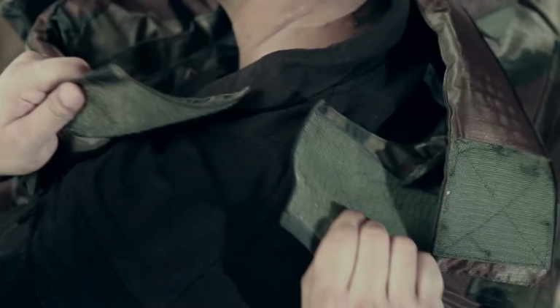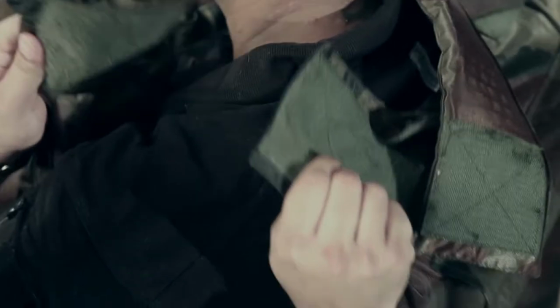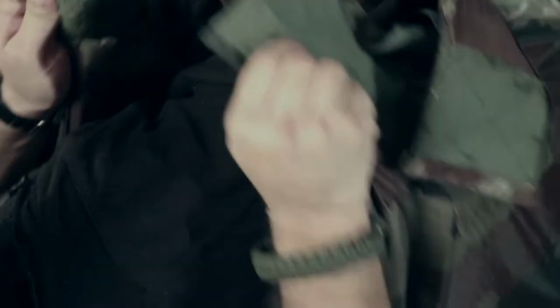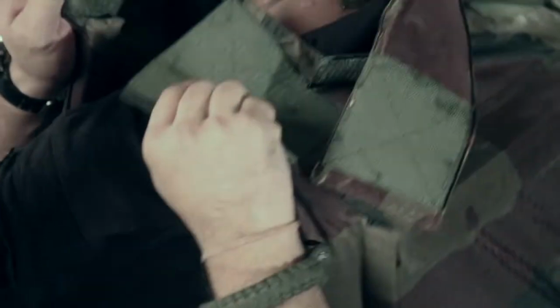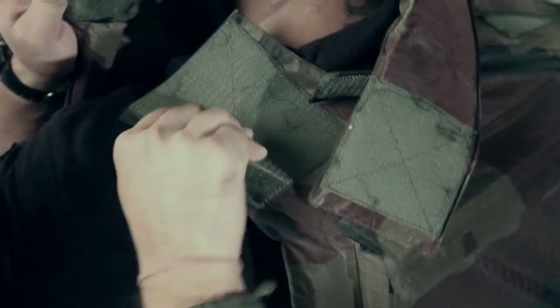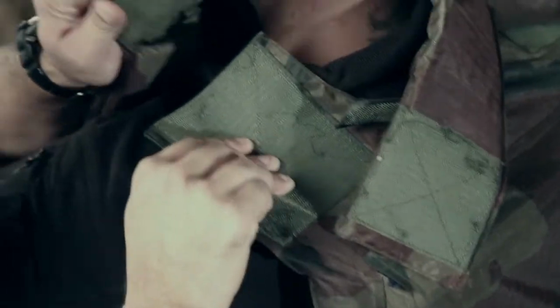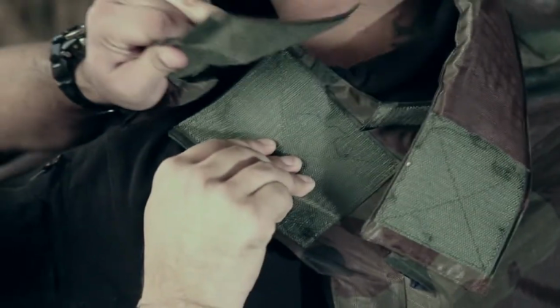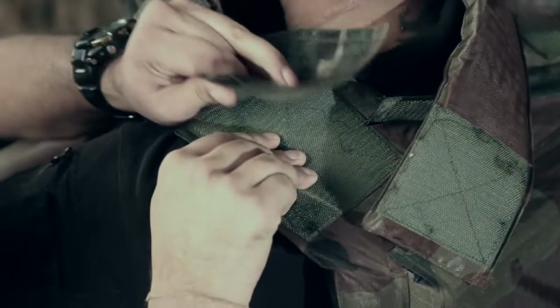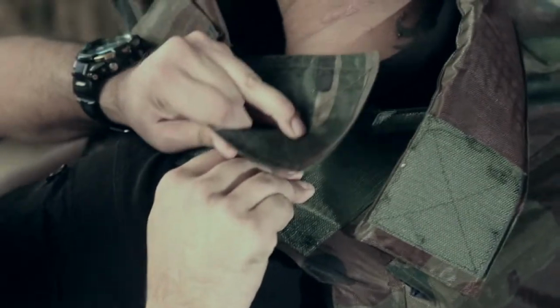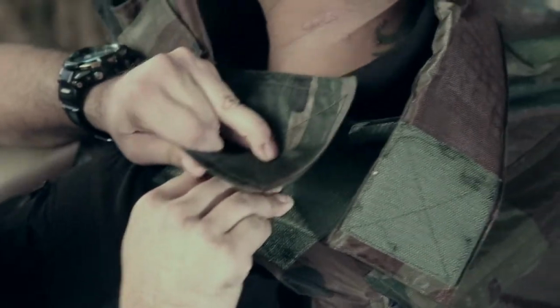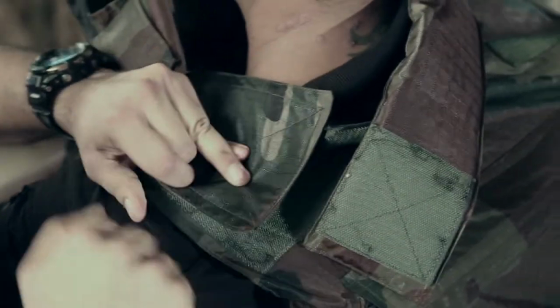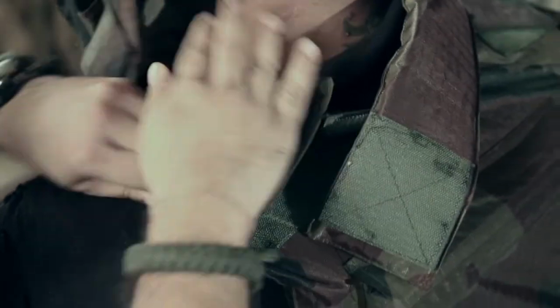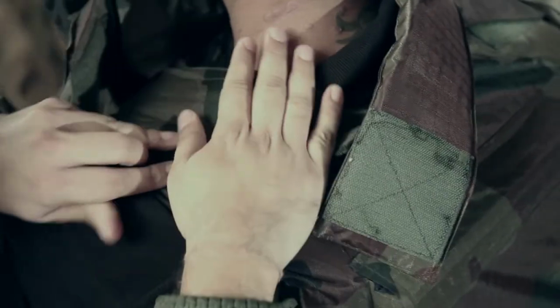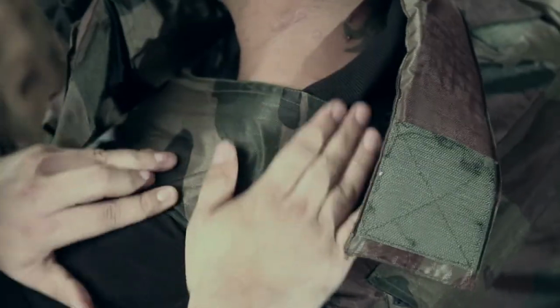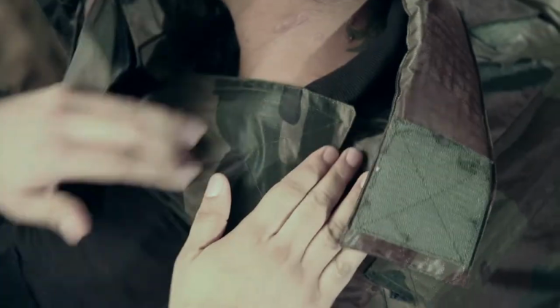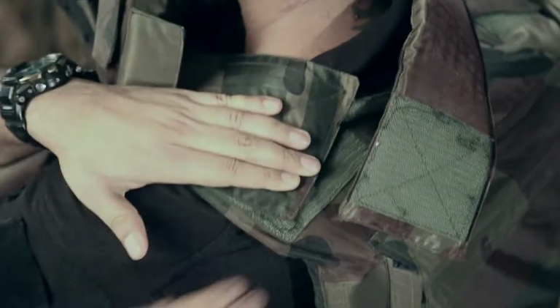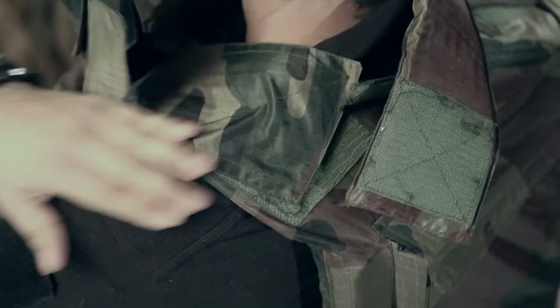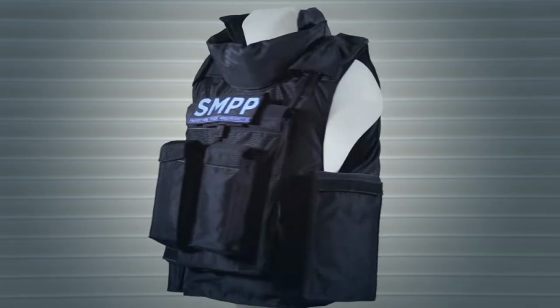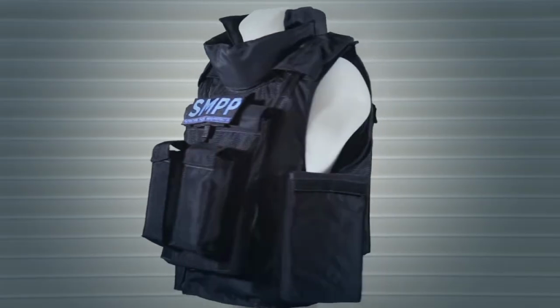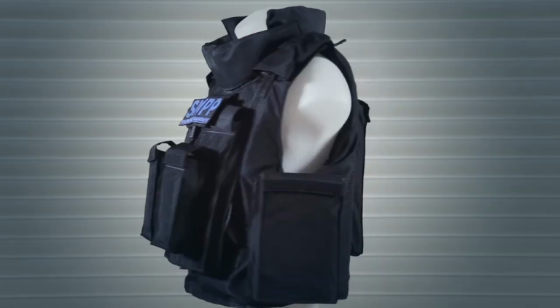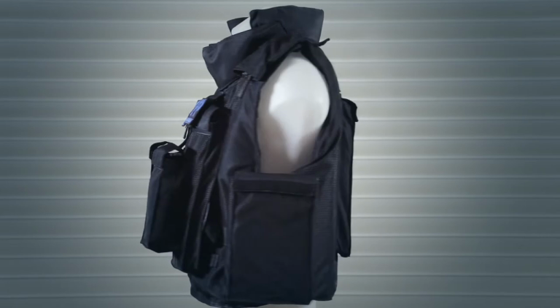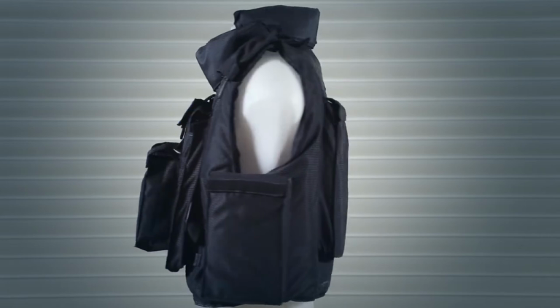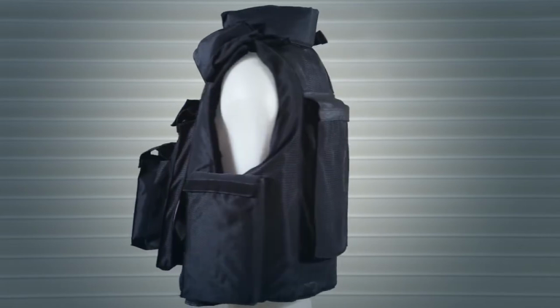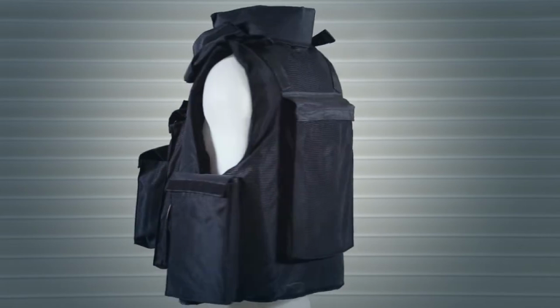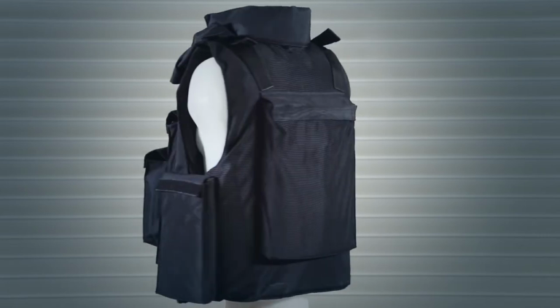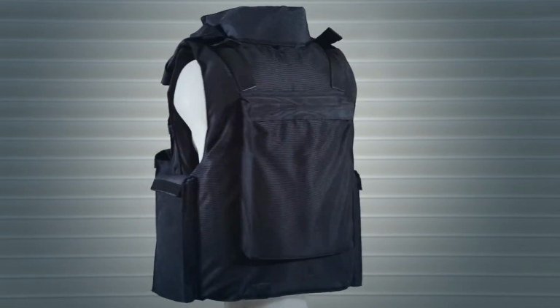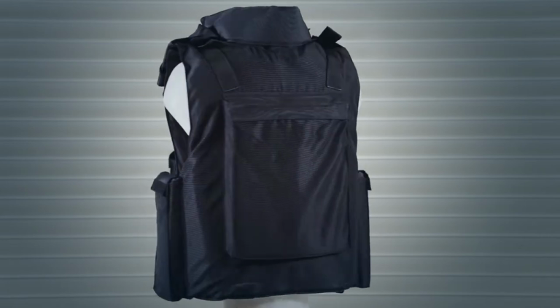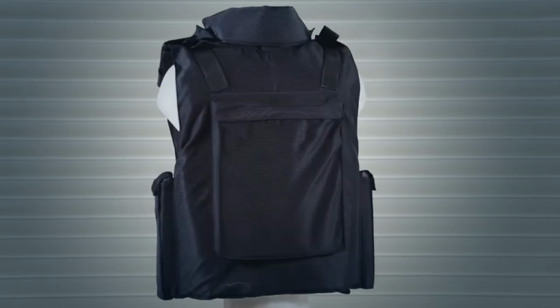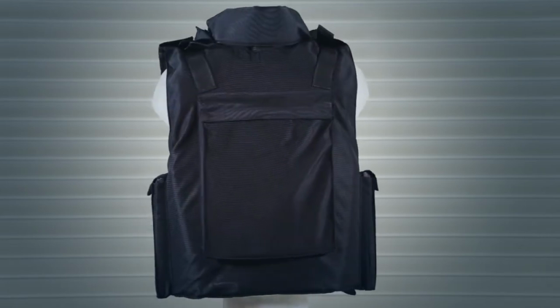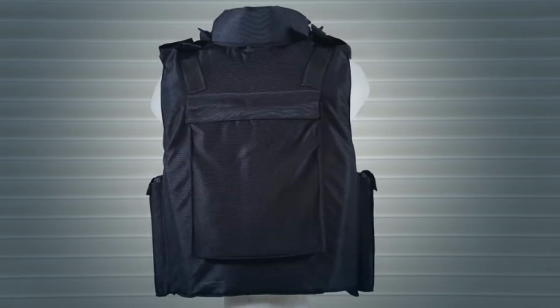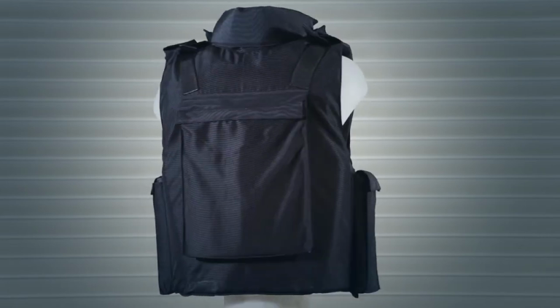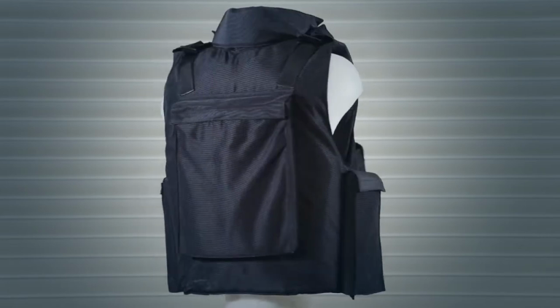Easily attached with a hook and loop attachment at the shoulder, the flat surface of the vest protects the spine from injury.